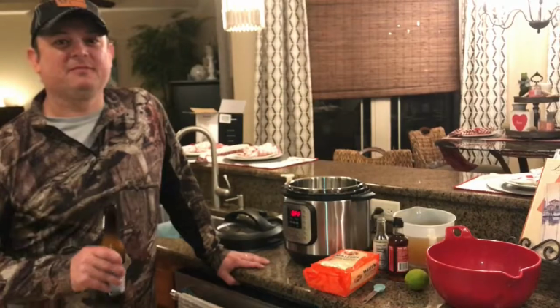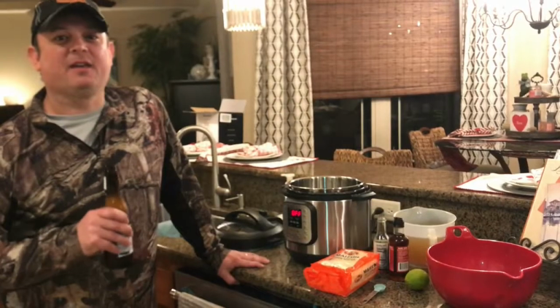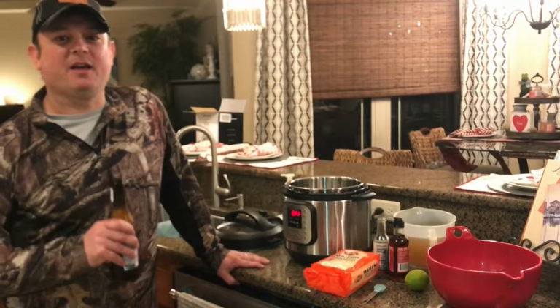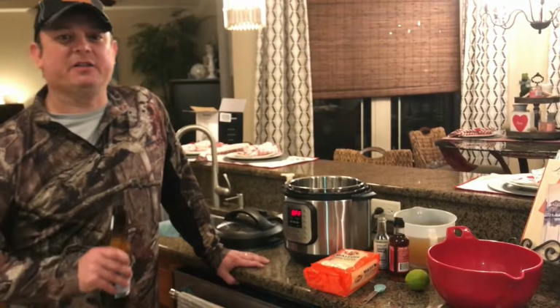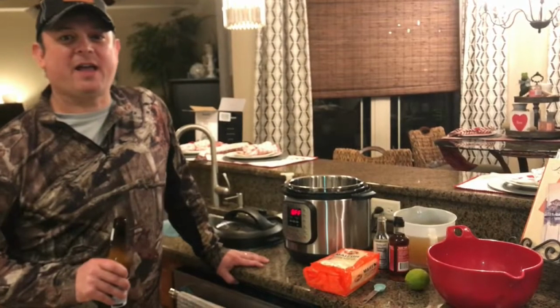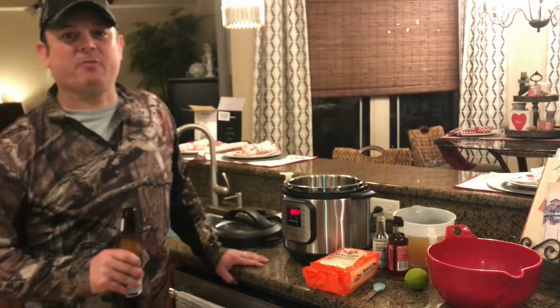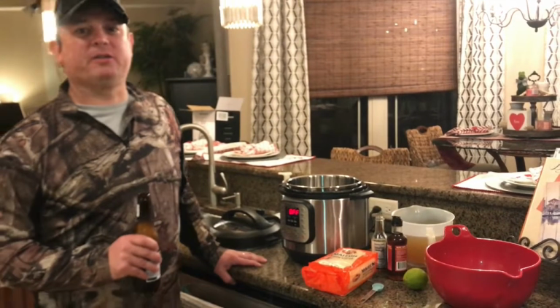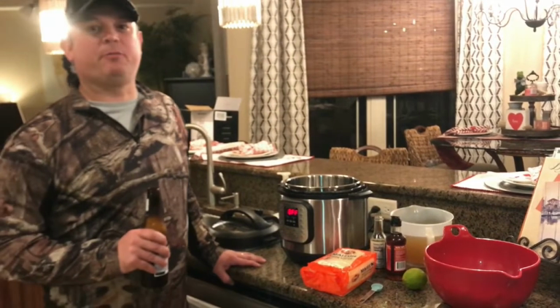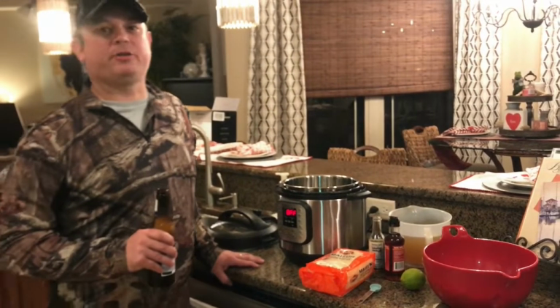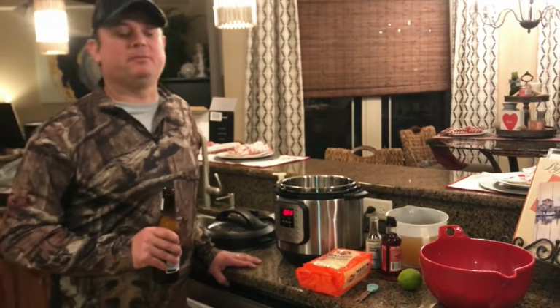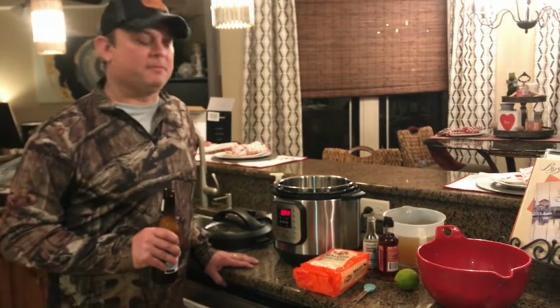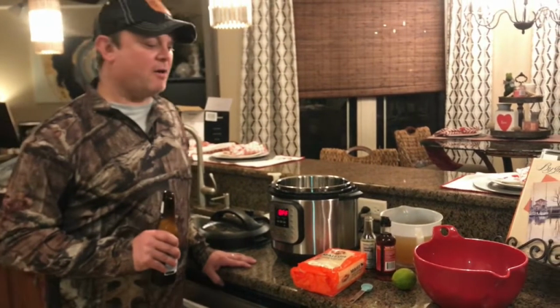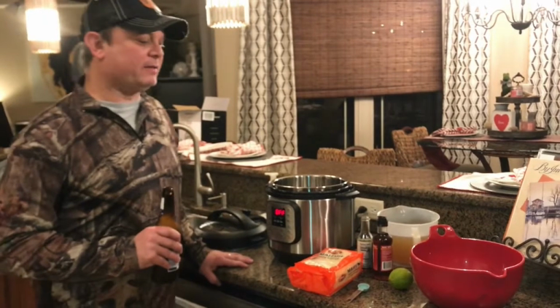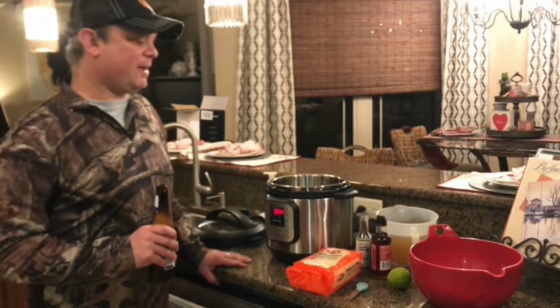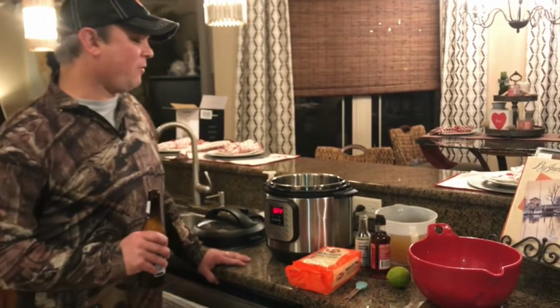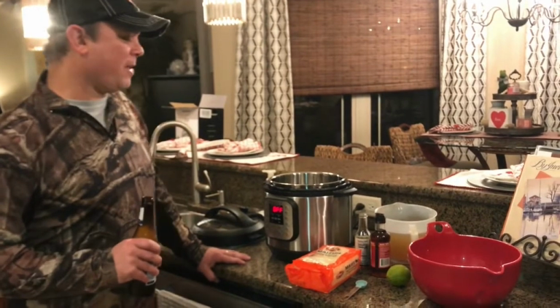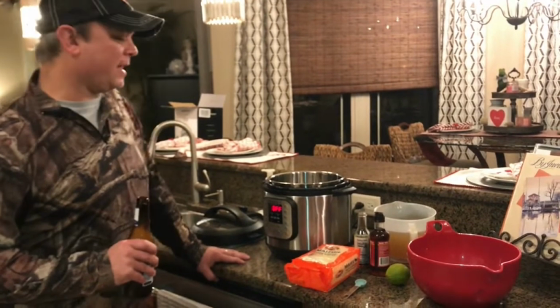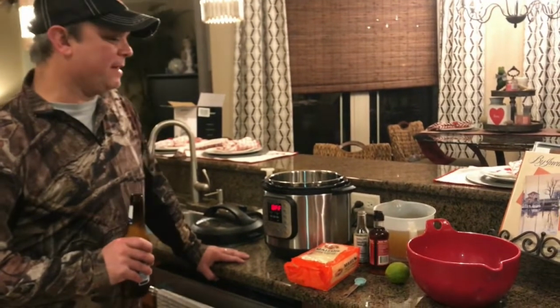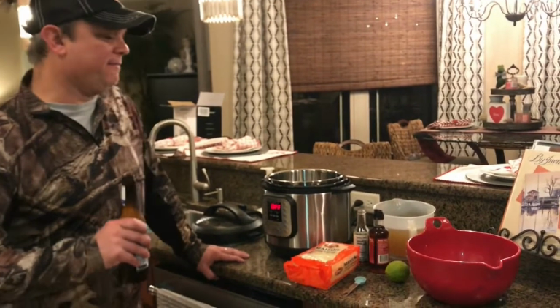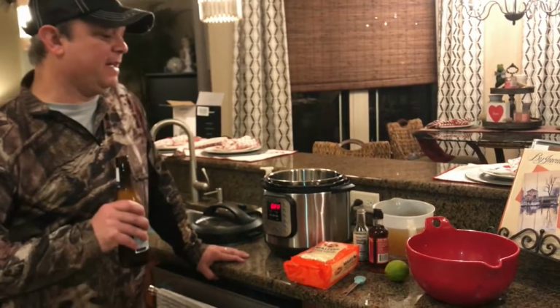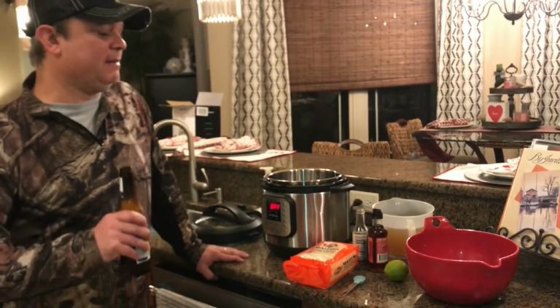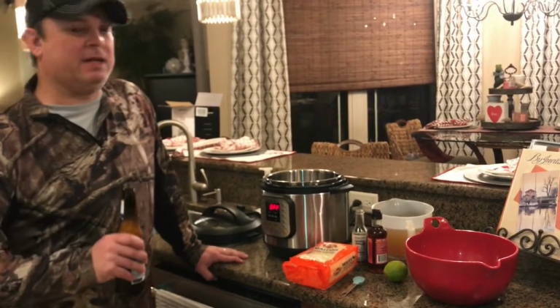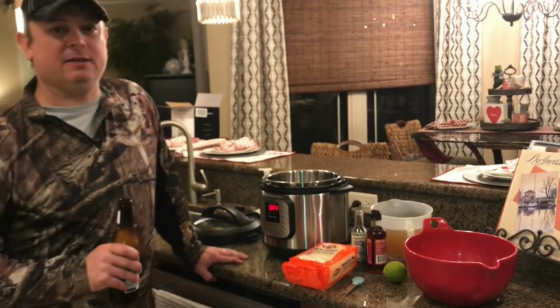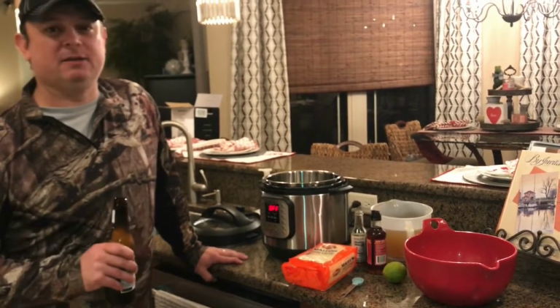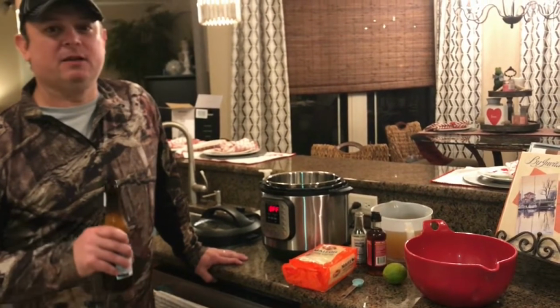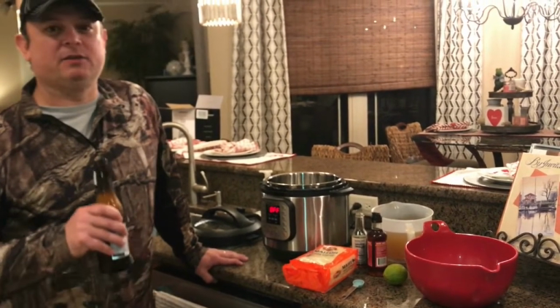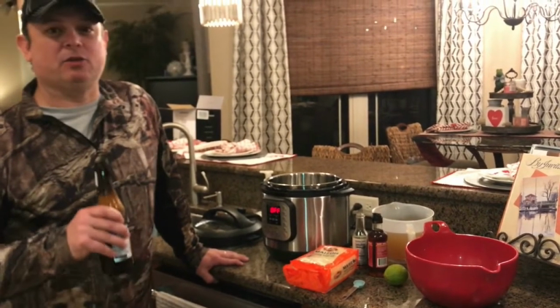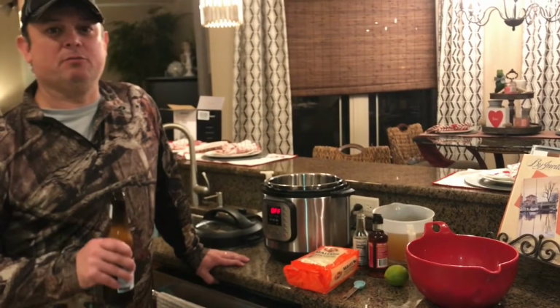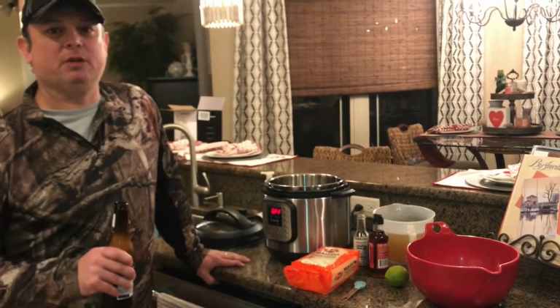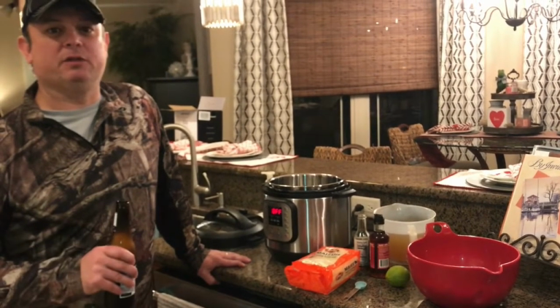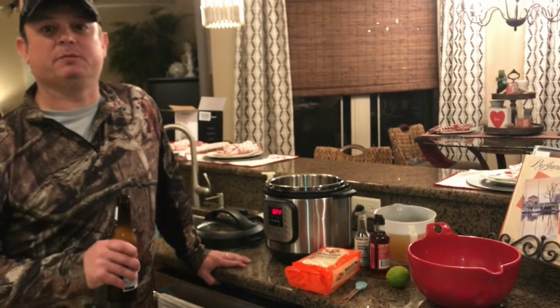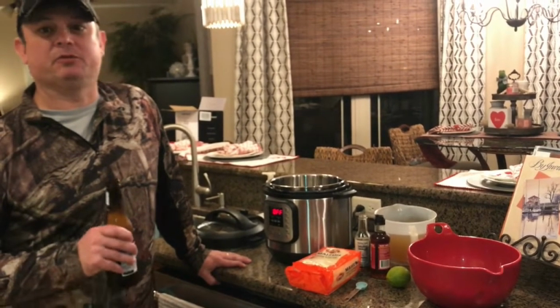Hey y'all, this is Zach with Meals Under Pressure. Tonight we are making a Vietnamese soup using some shrimp.